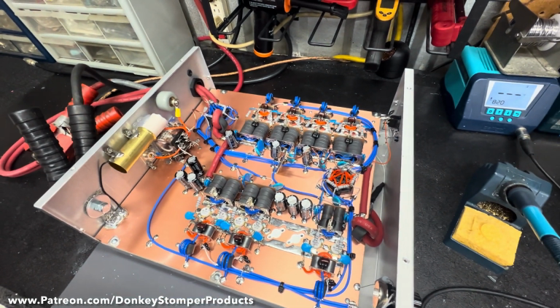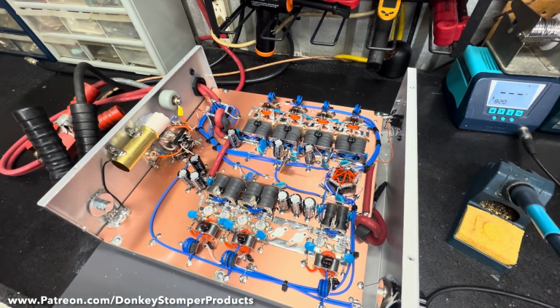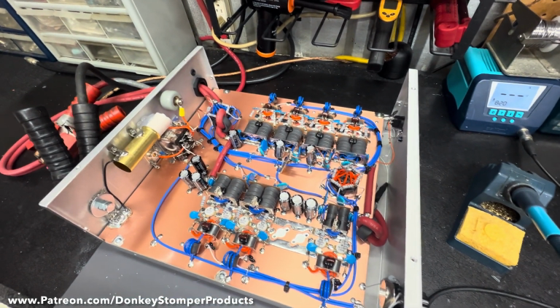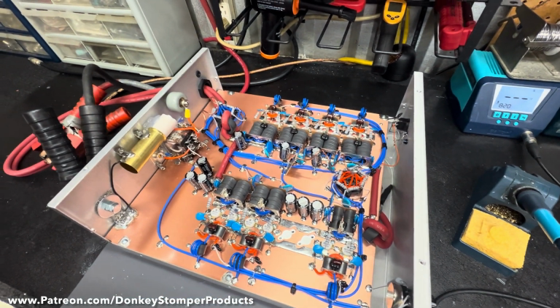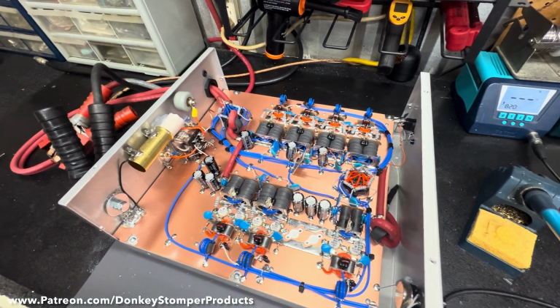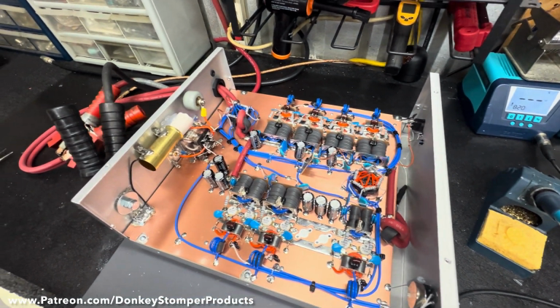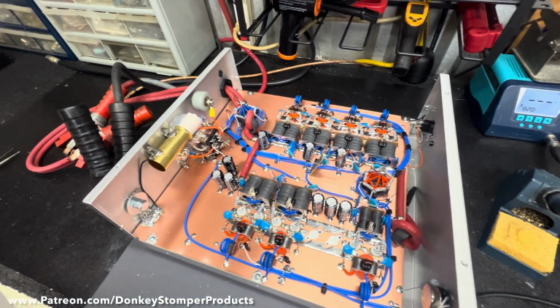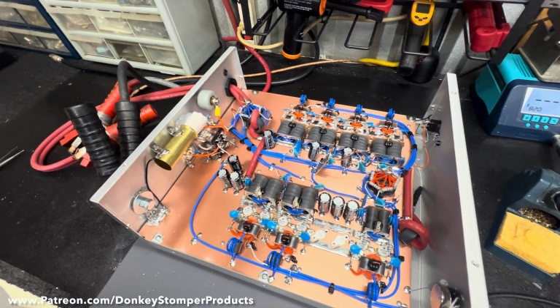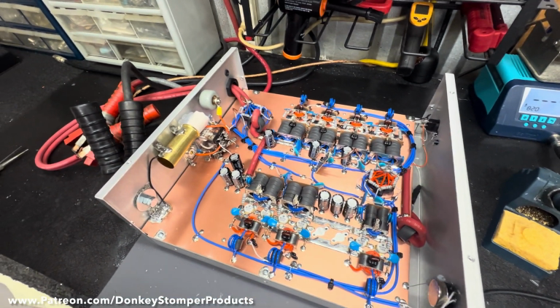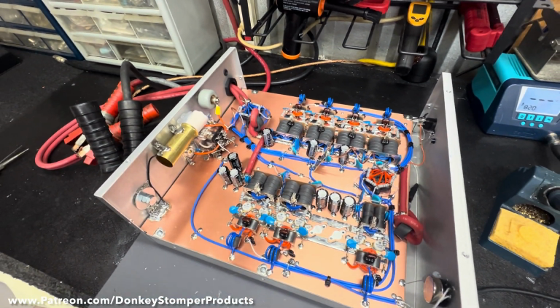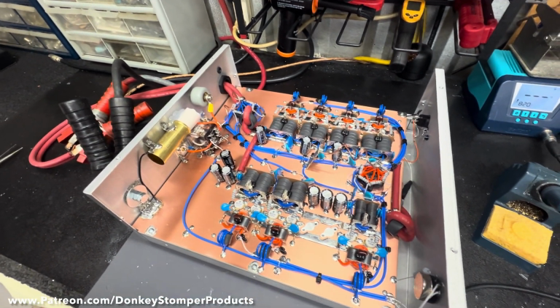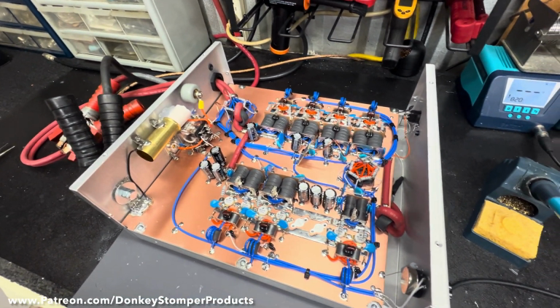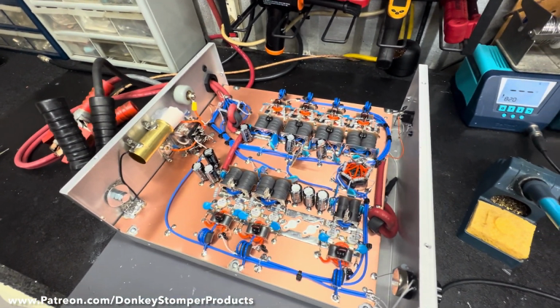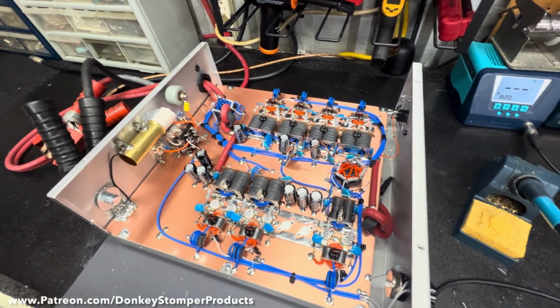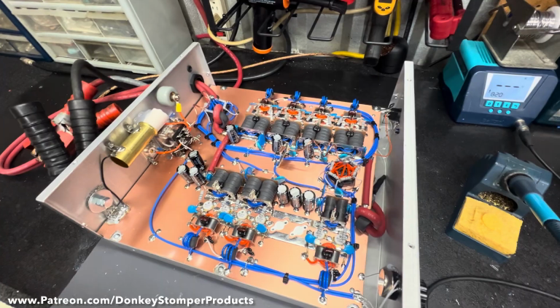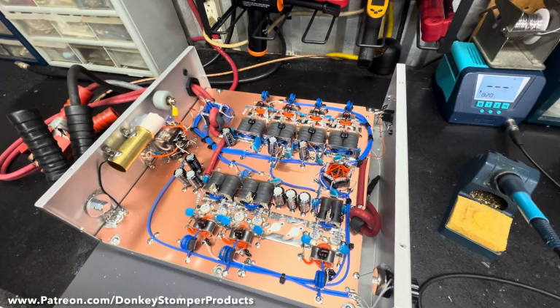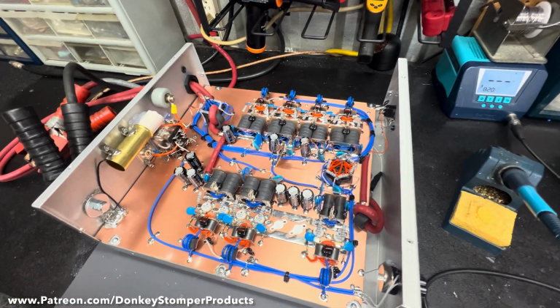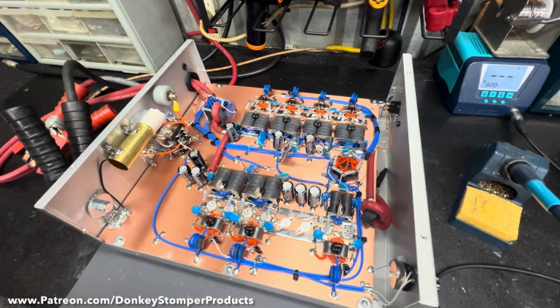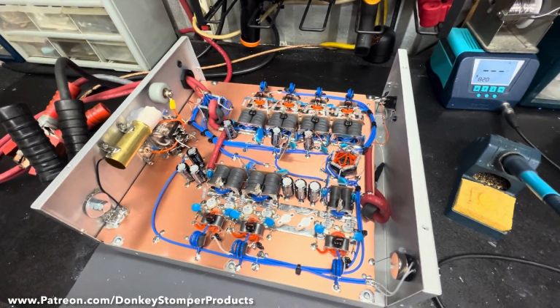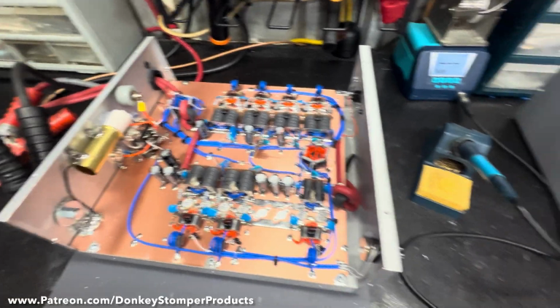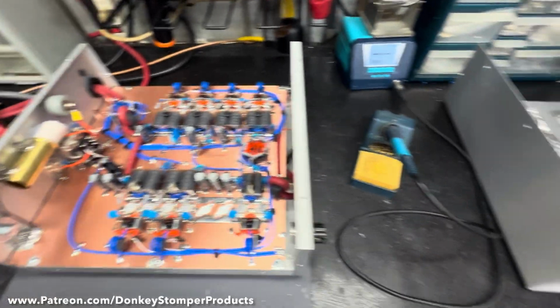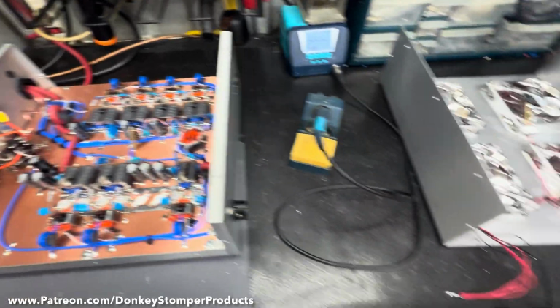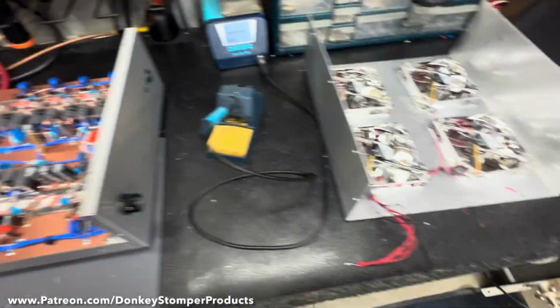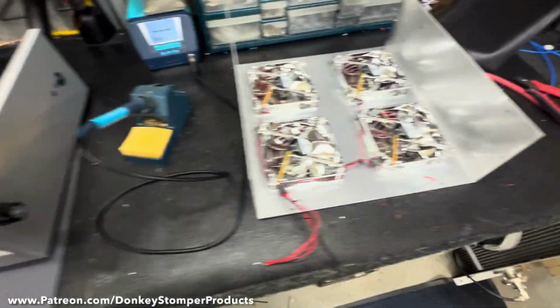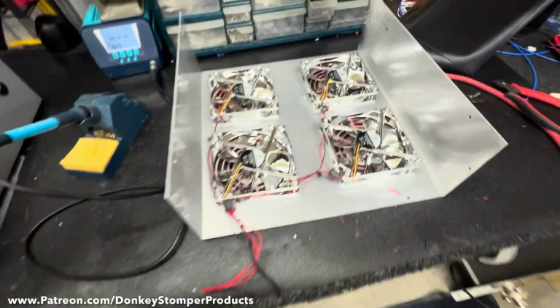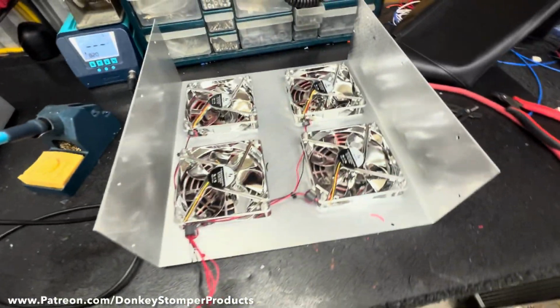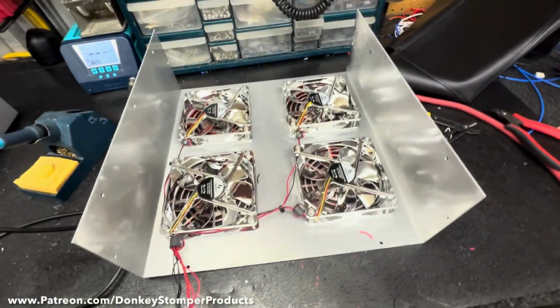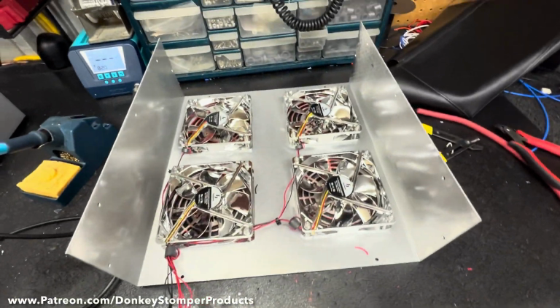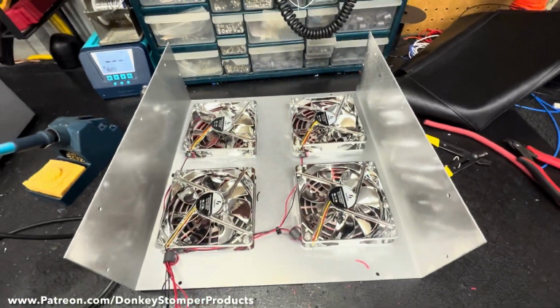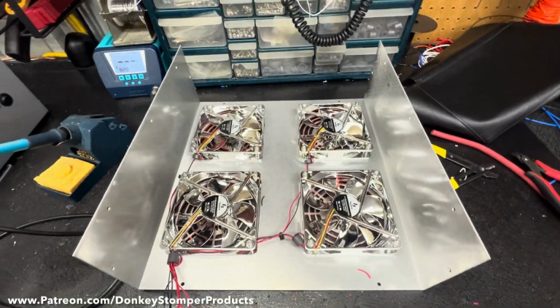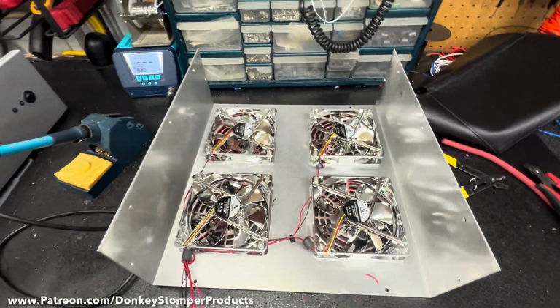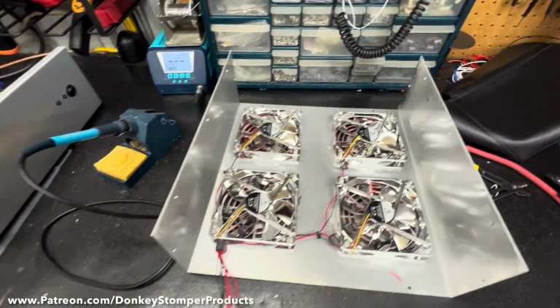I put a lot of work into it tuning — spent another solid night on it. I've got the fans ready to go, just need to get them all hooked up.